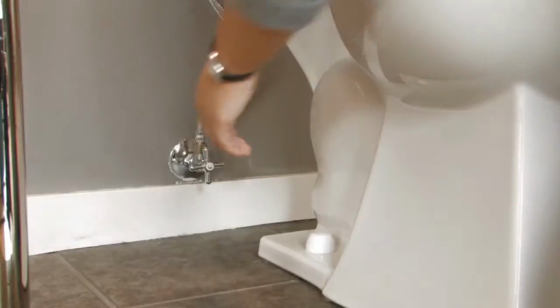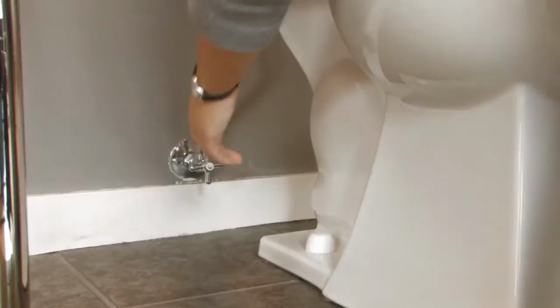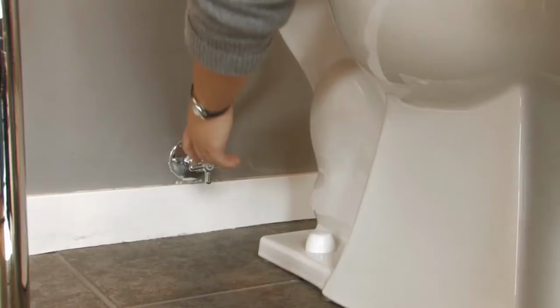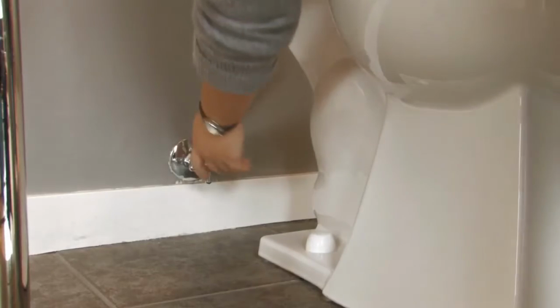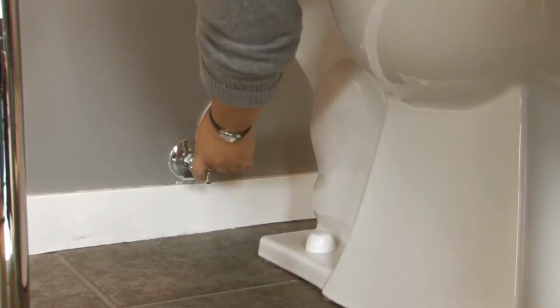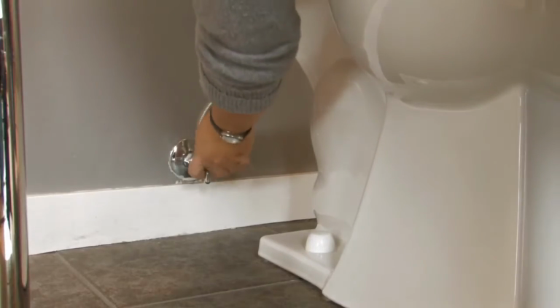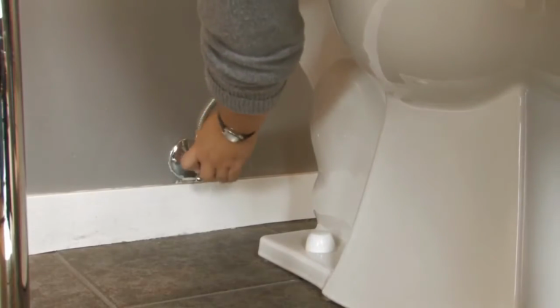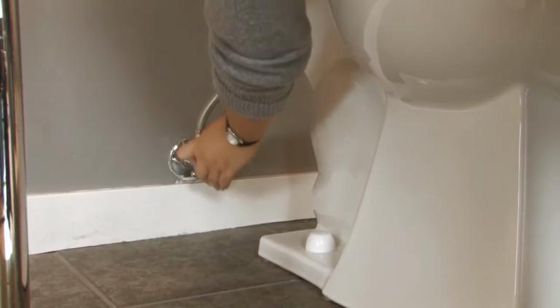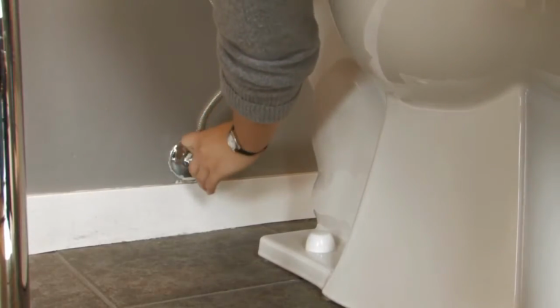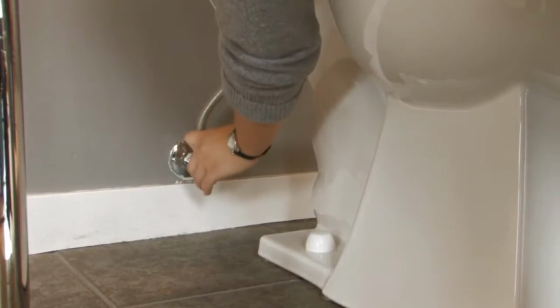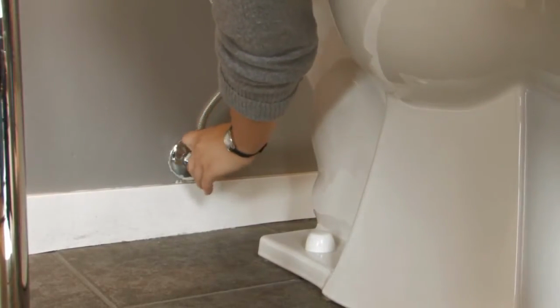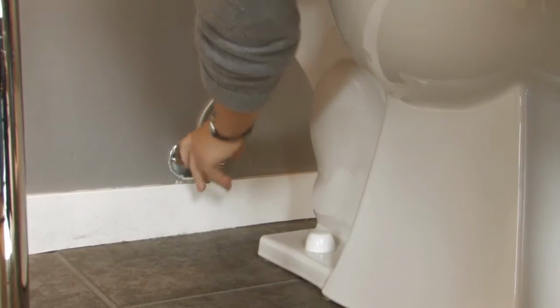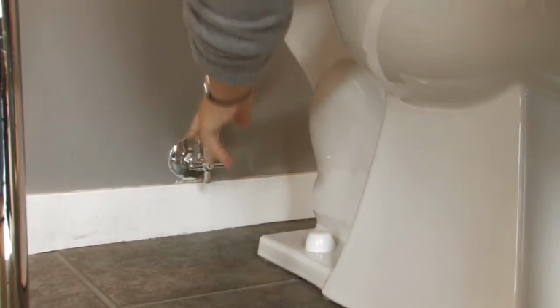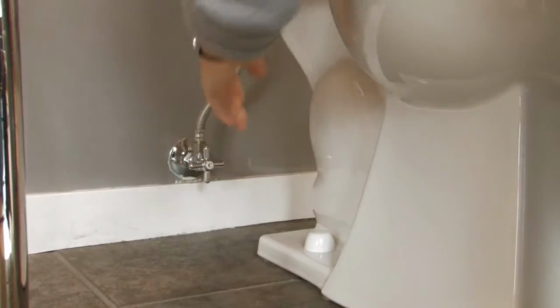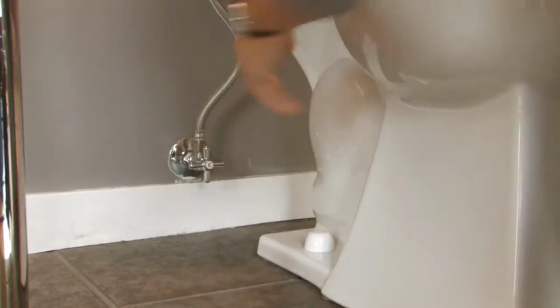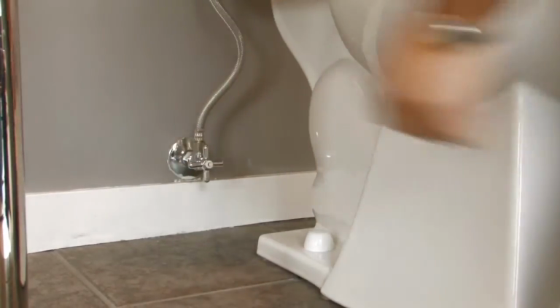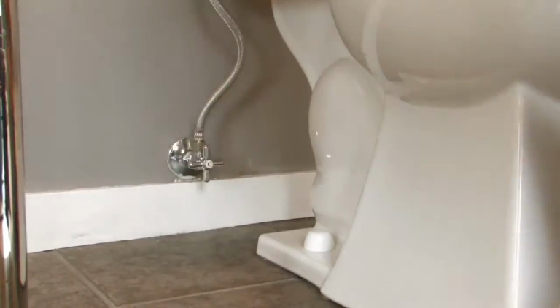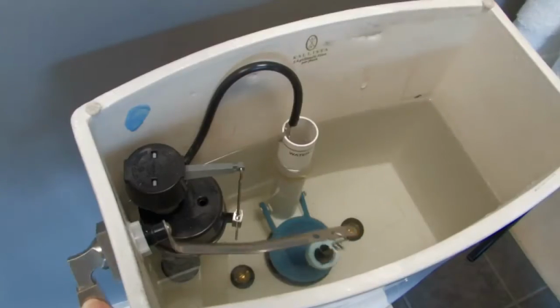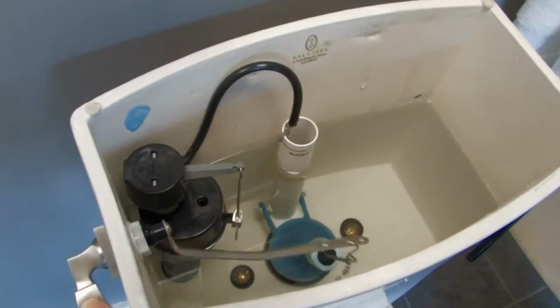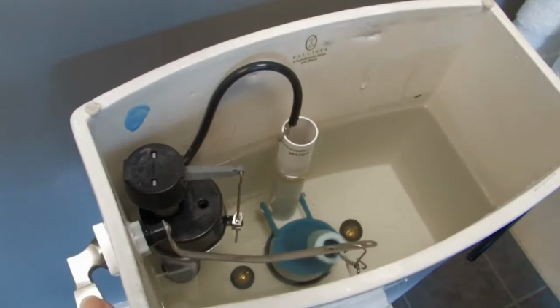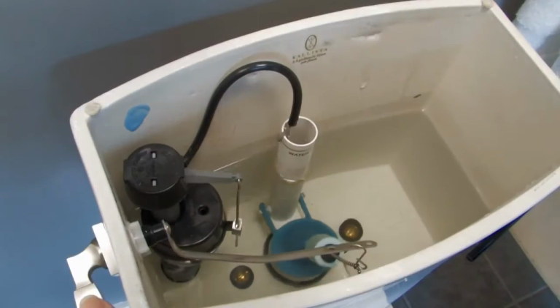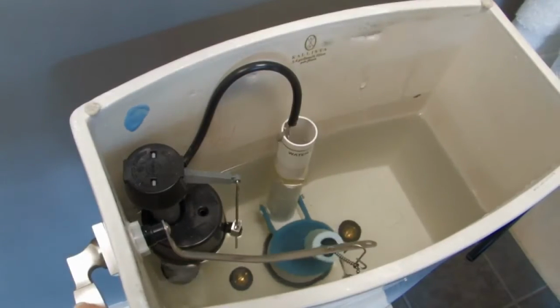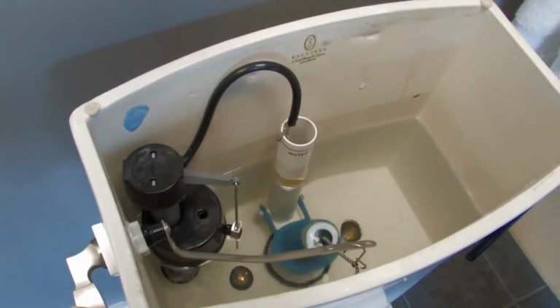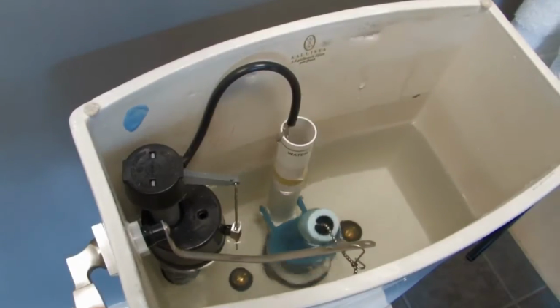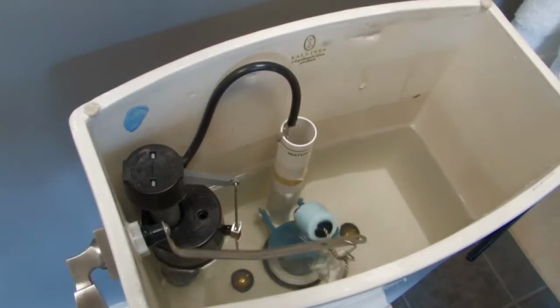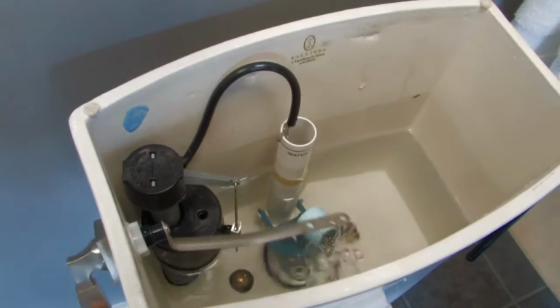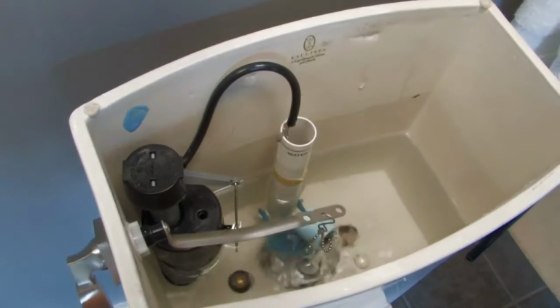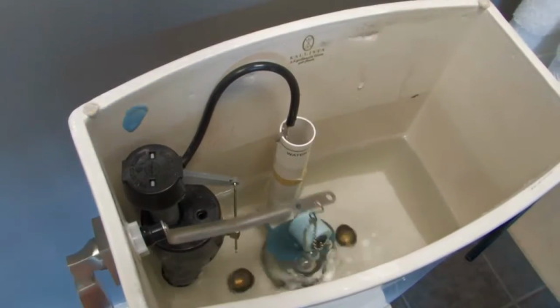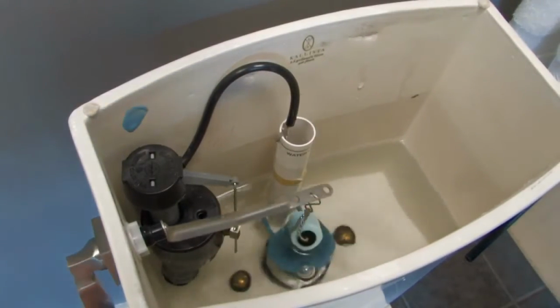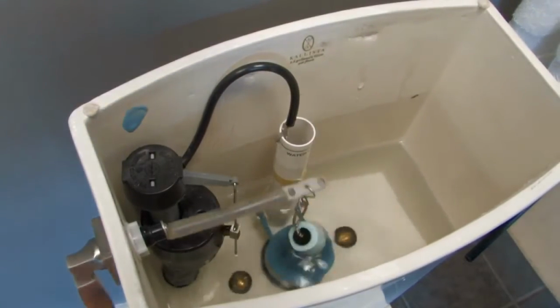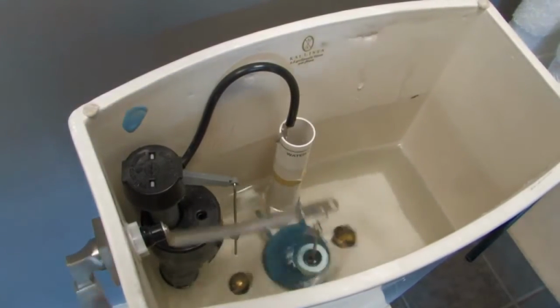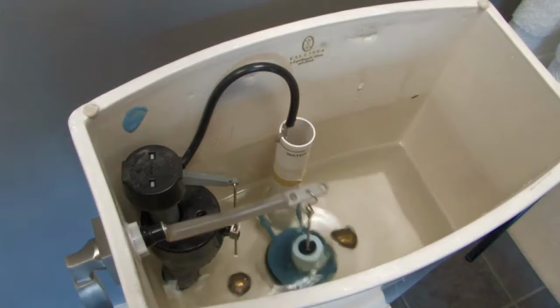Before you start, turn off the water to the toilet. Next, flush the toilet to empty the tank.